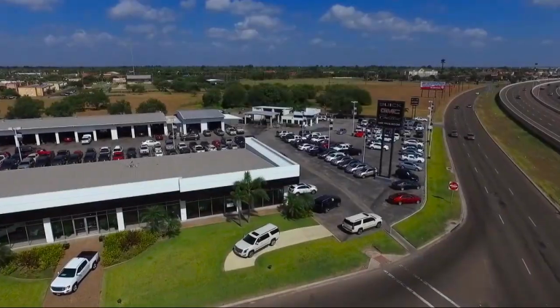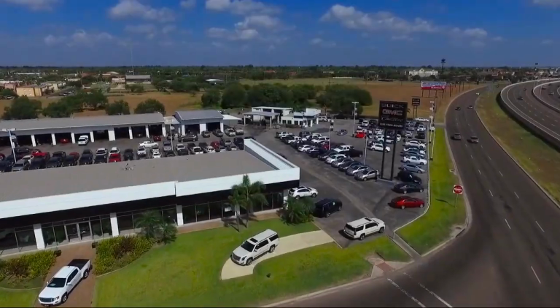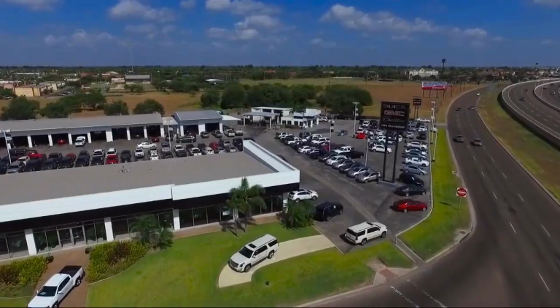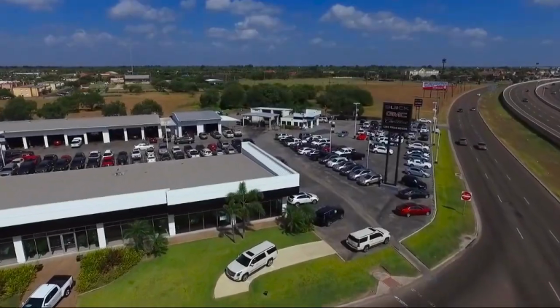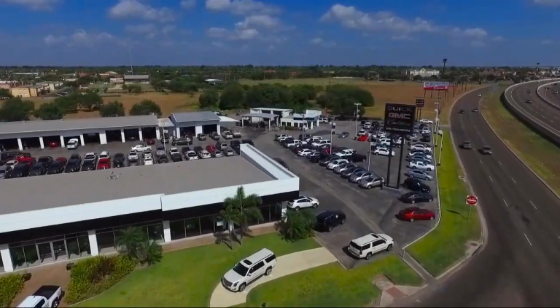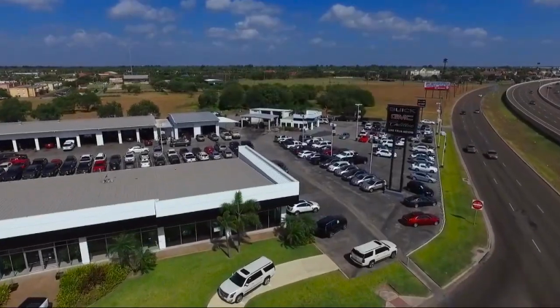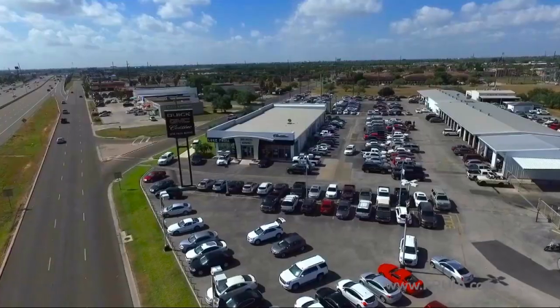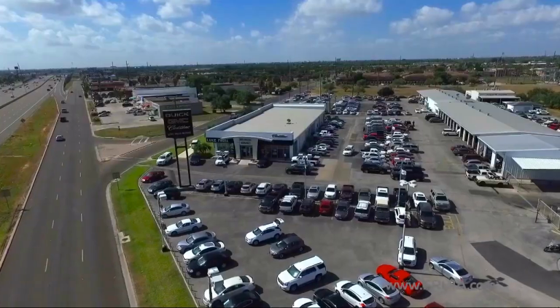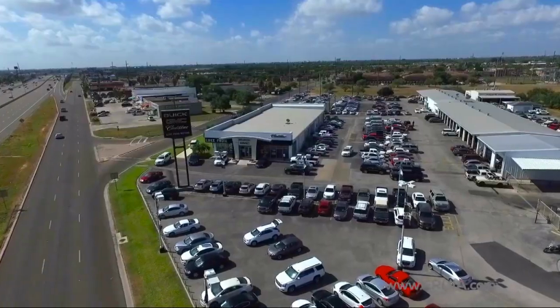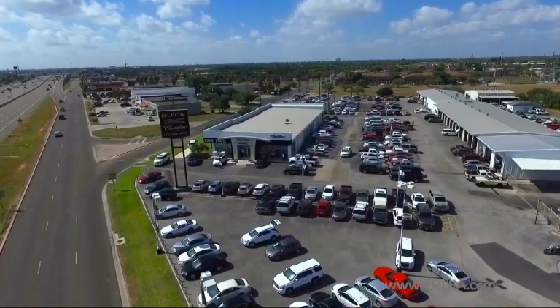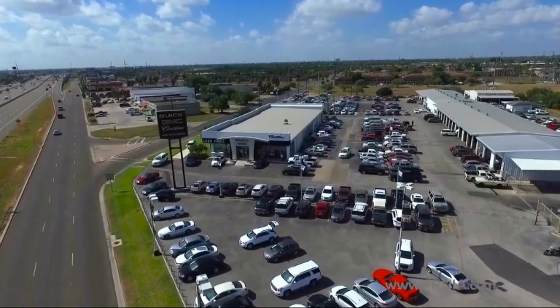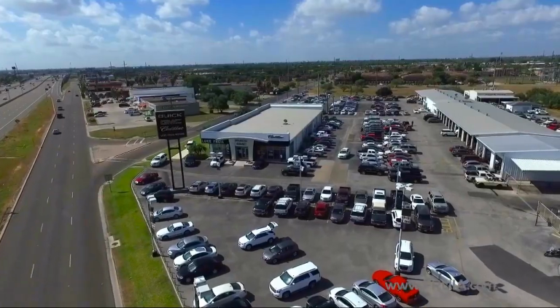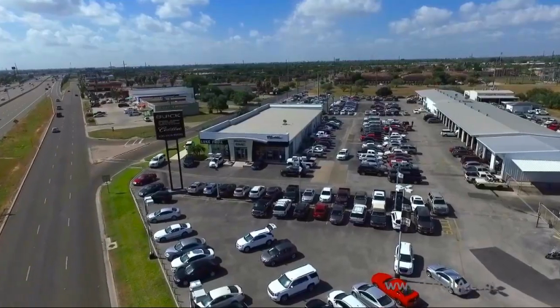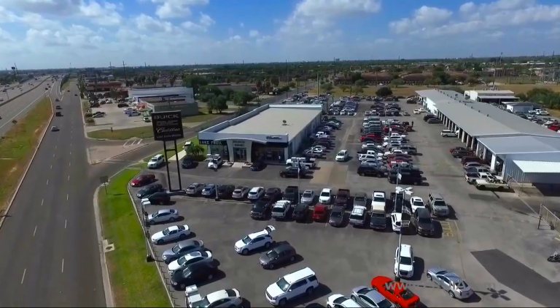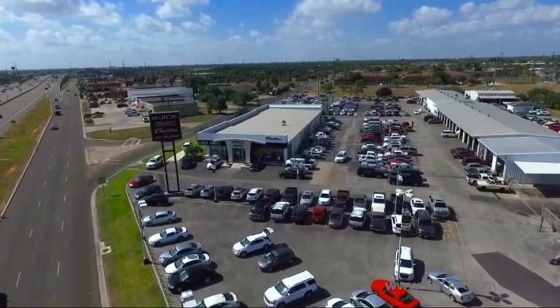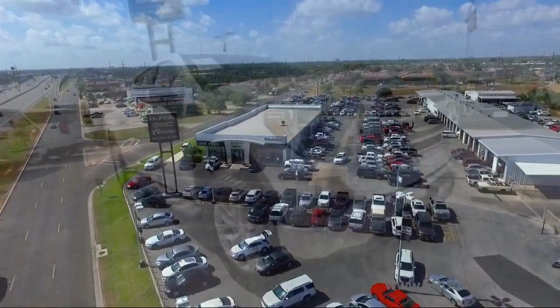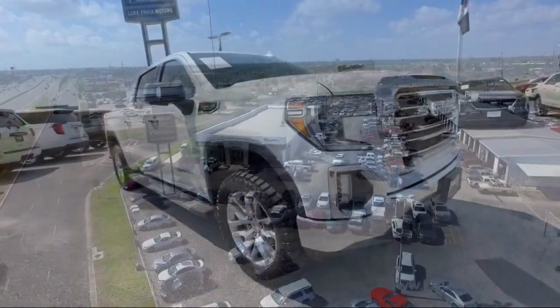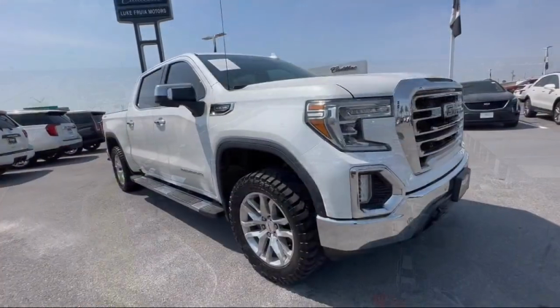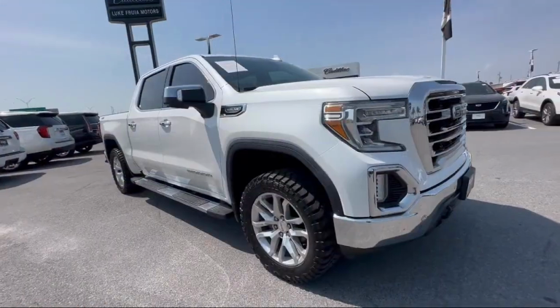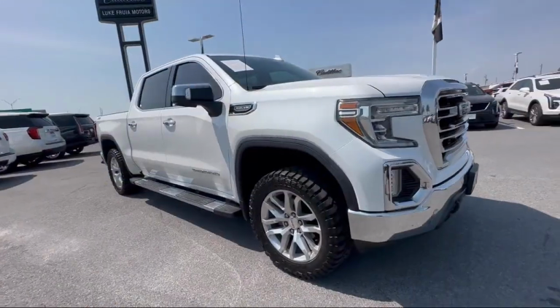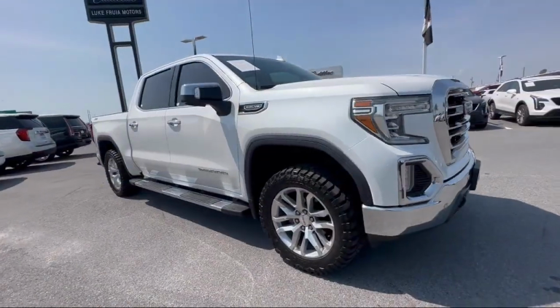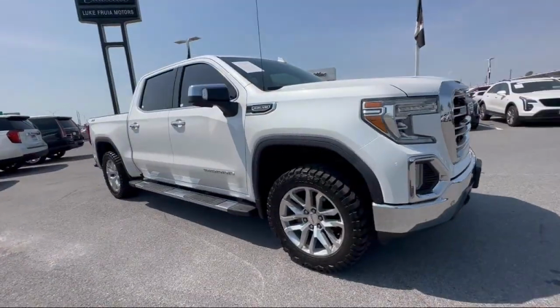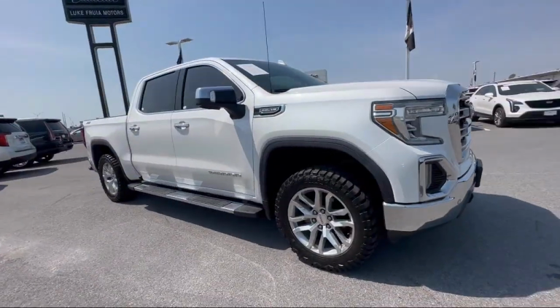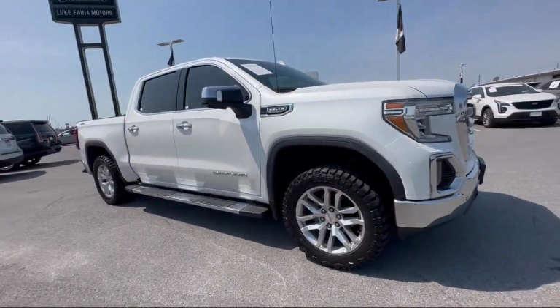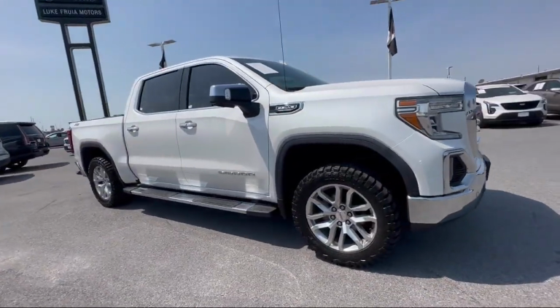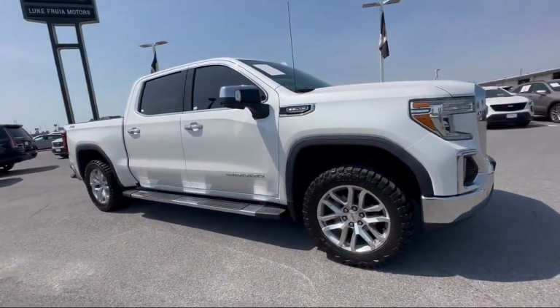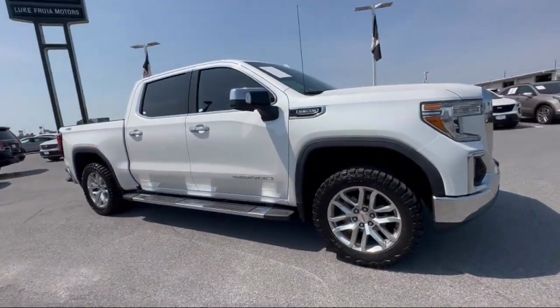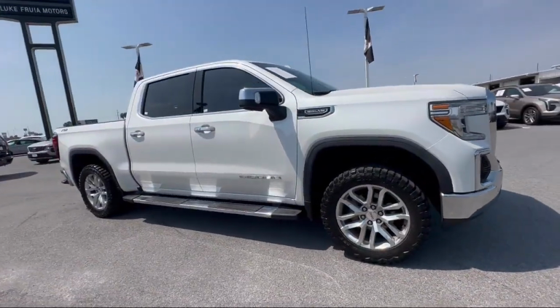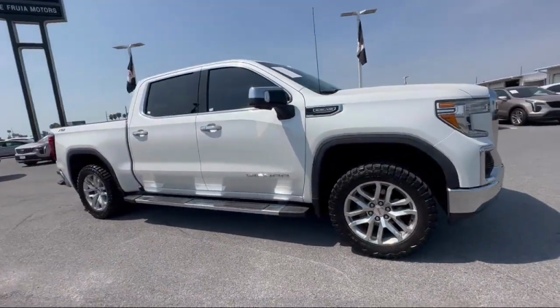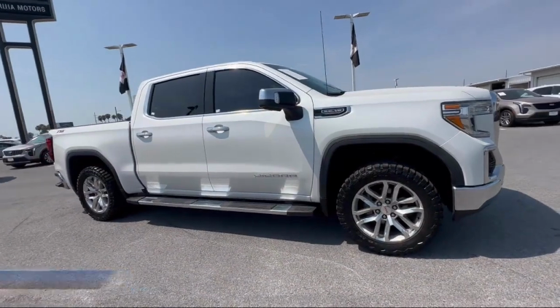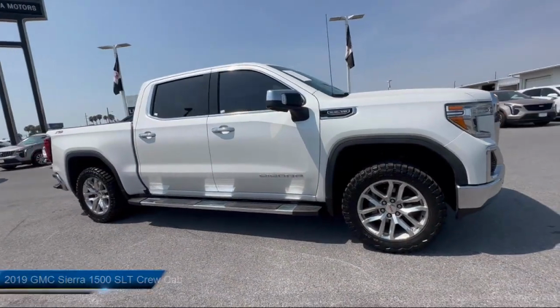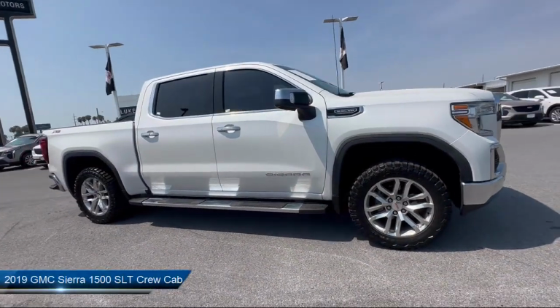Welcome to Luke Fruia Motors, and here's a look at another one of our great vehicles from our inventory.